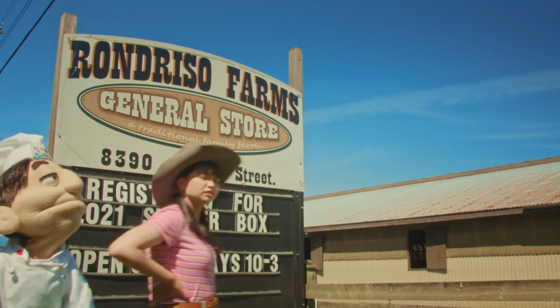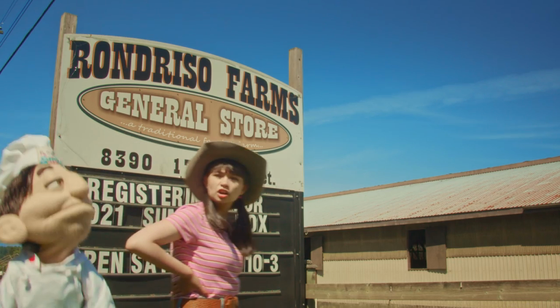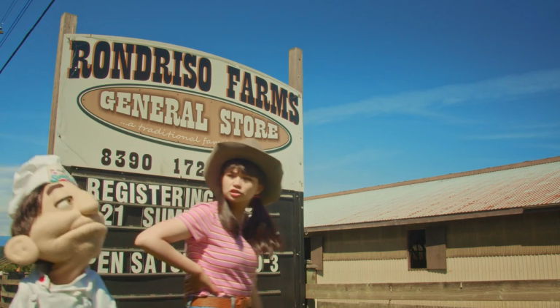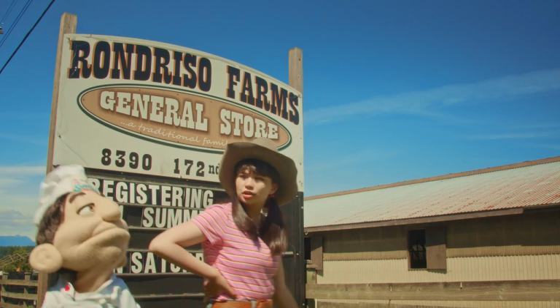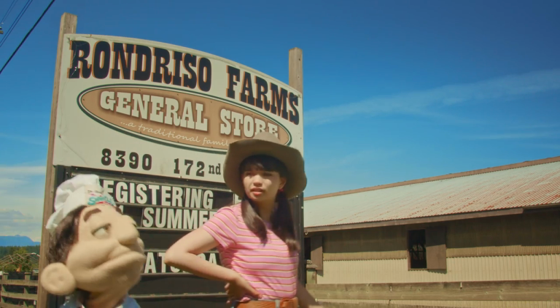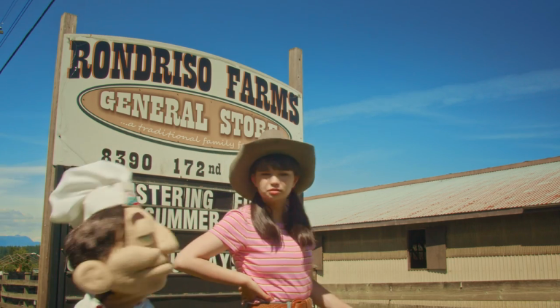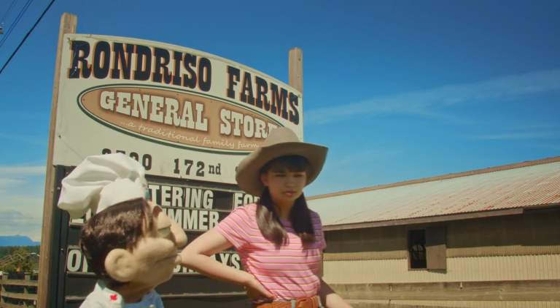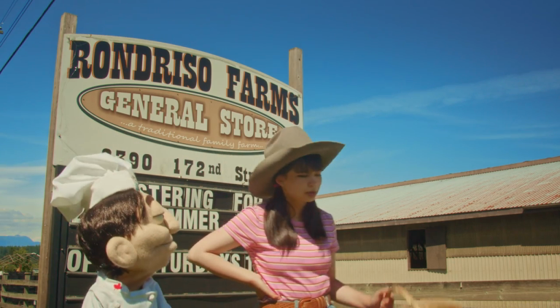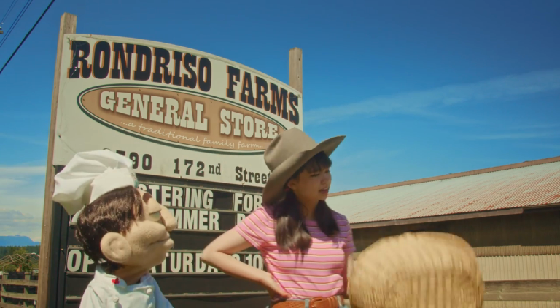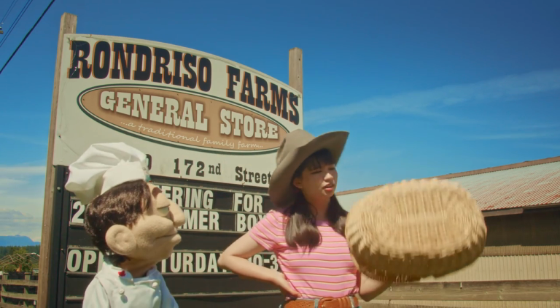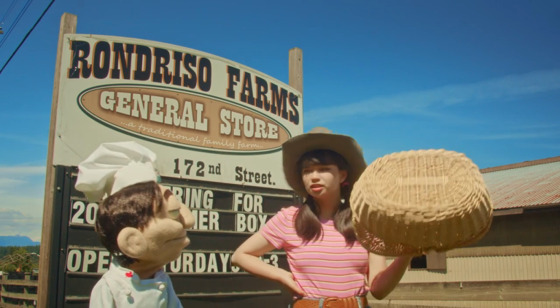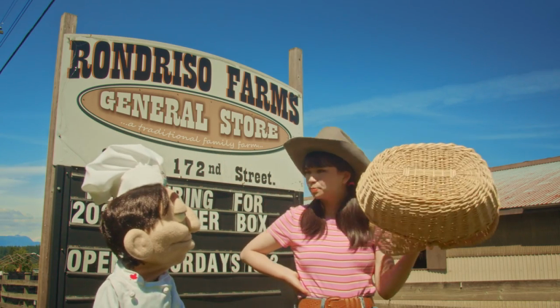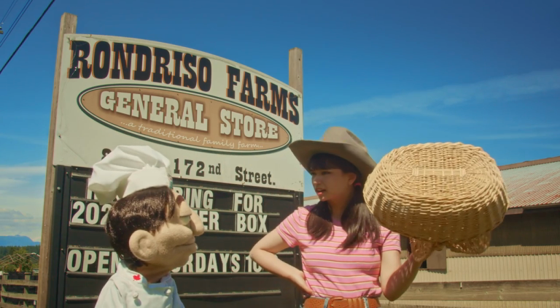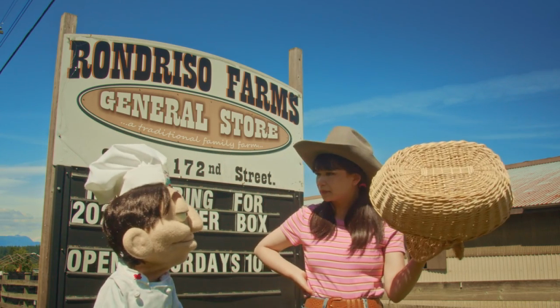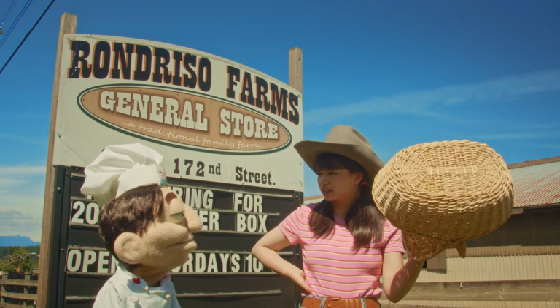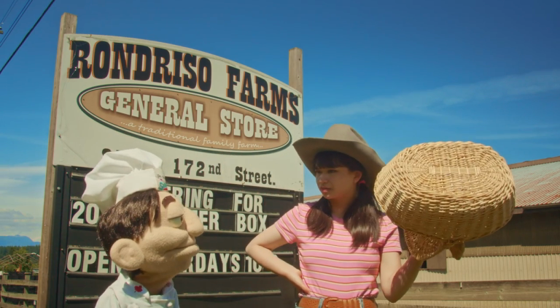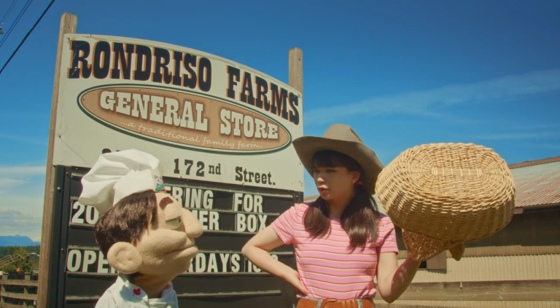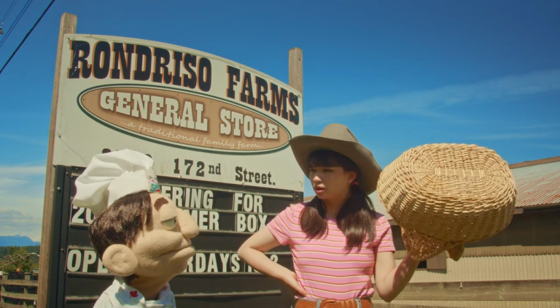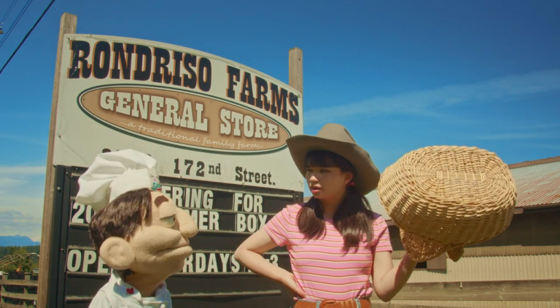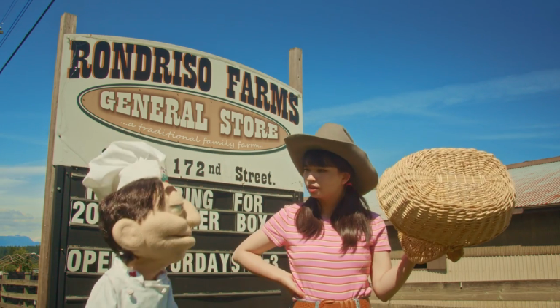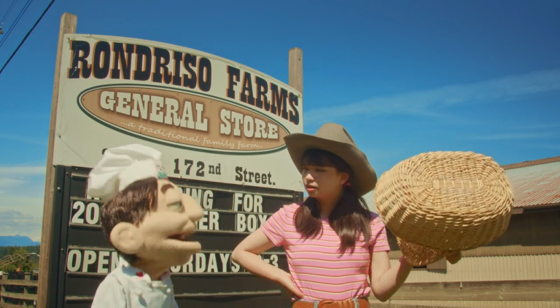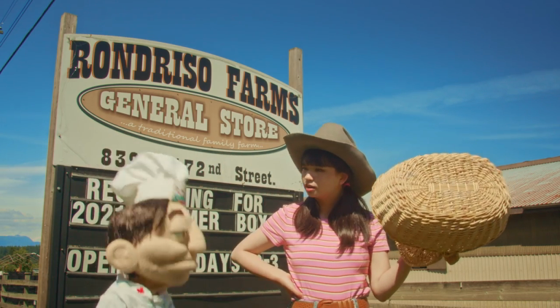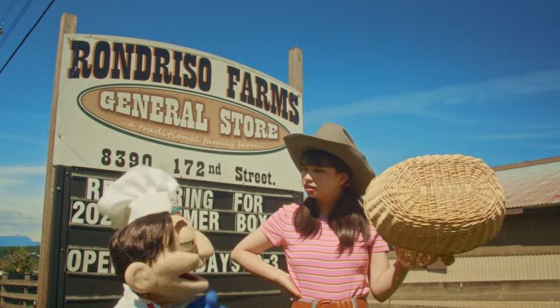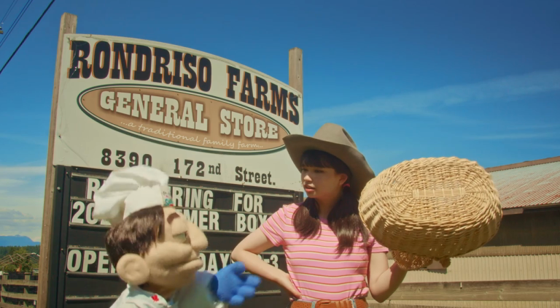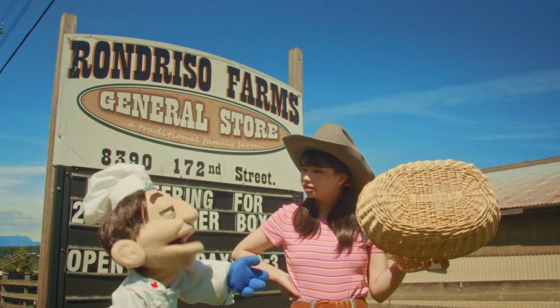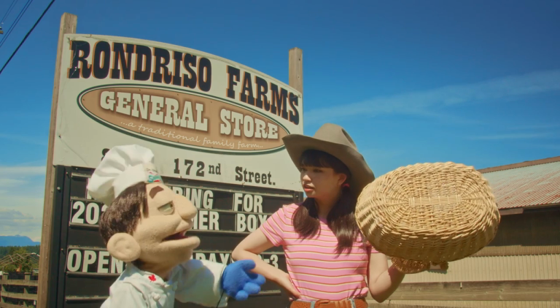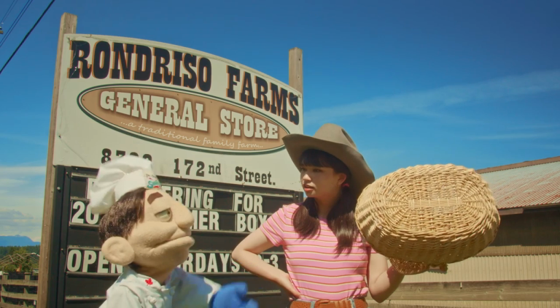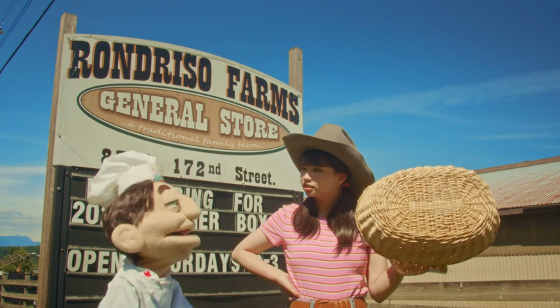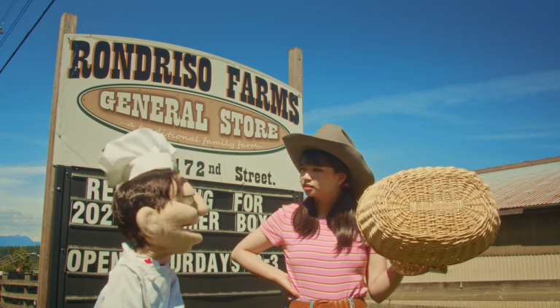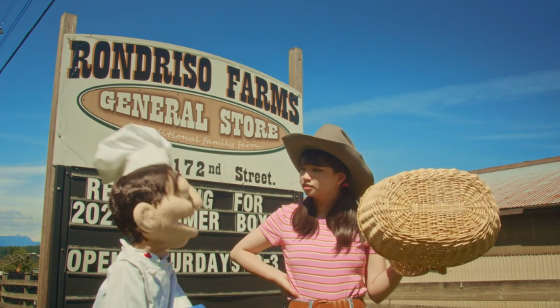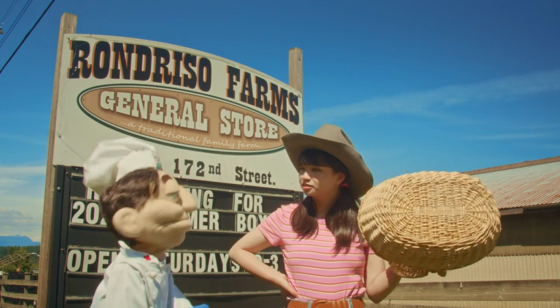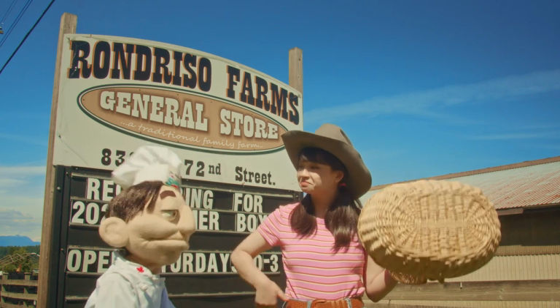Dr. Greg, what am I carrying this picnic basket for? Oh, well you'll find out soon enough, Lily.